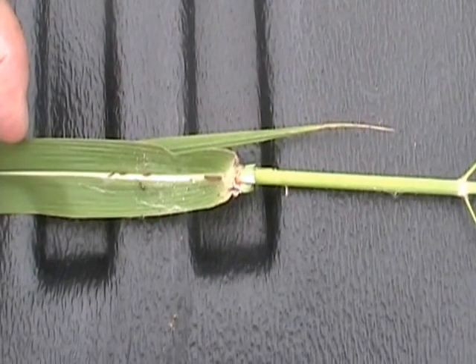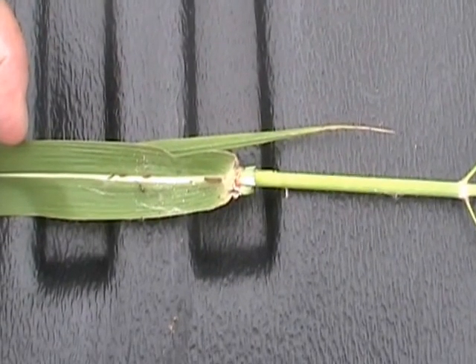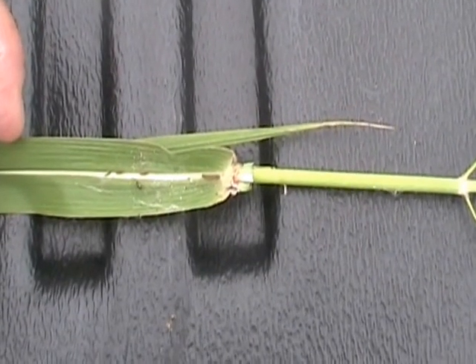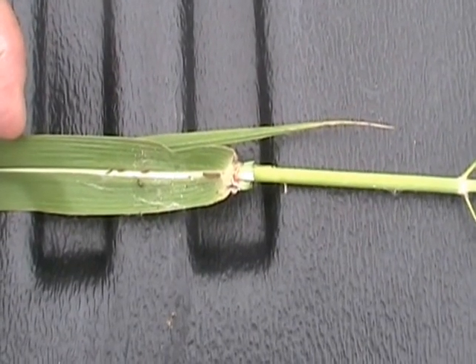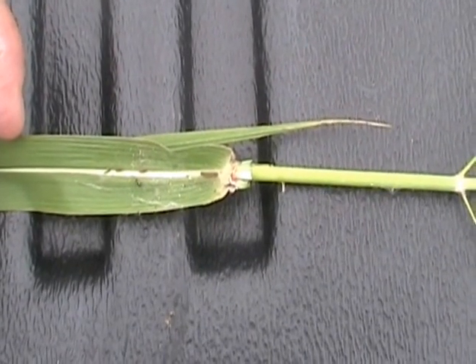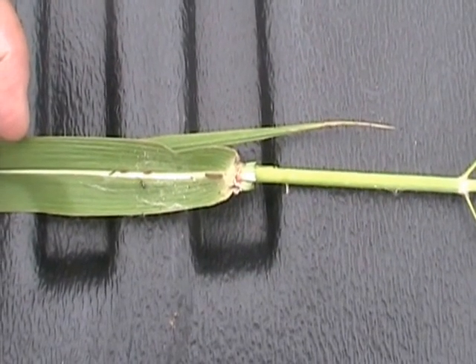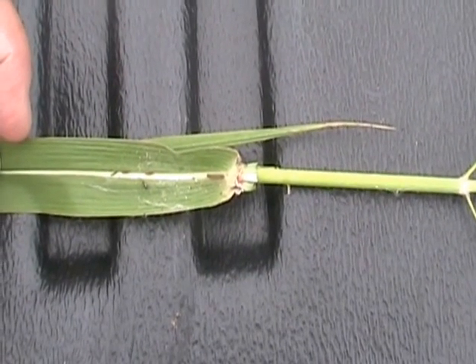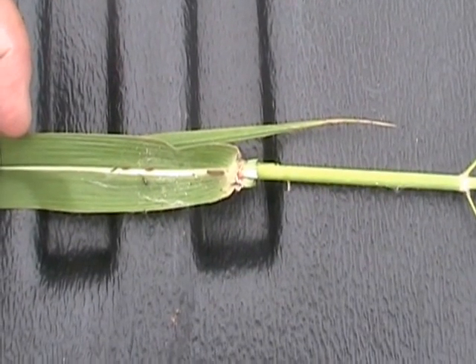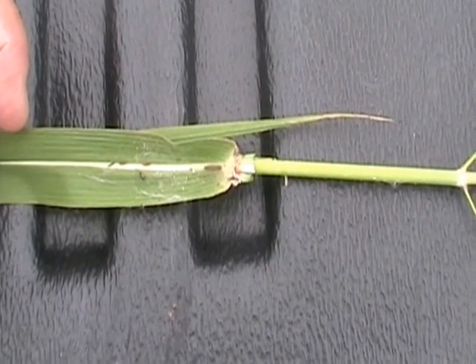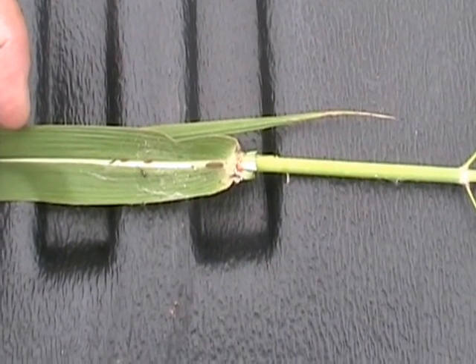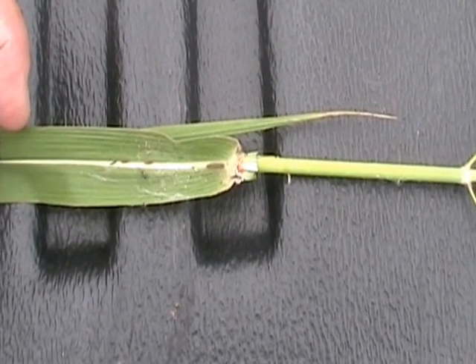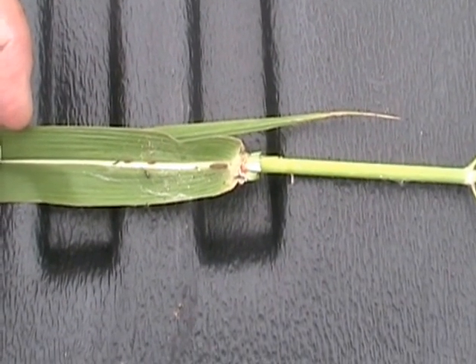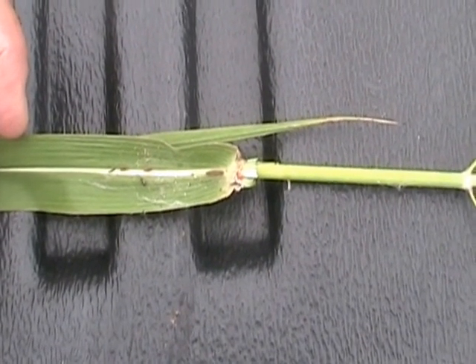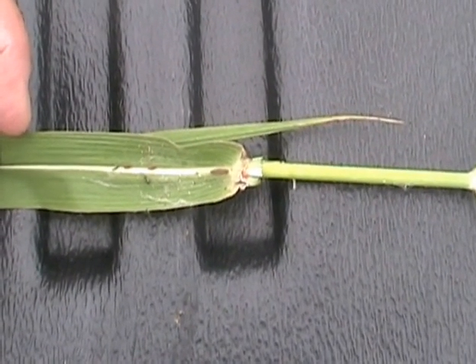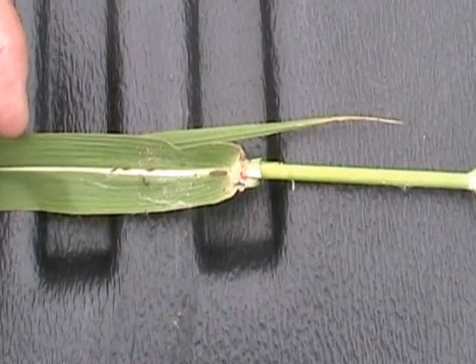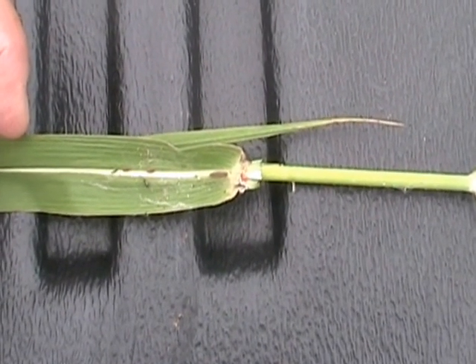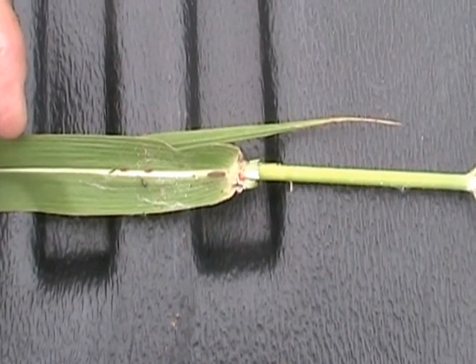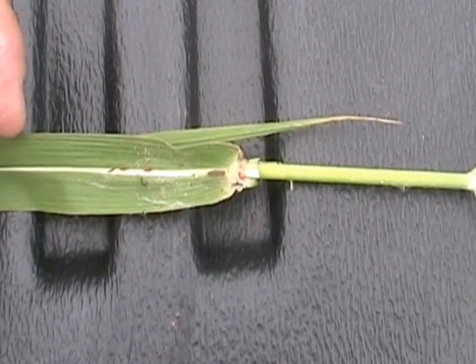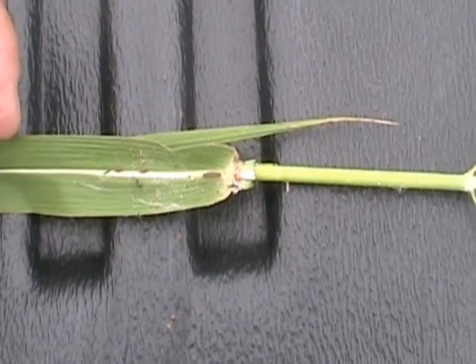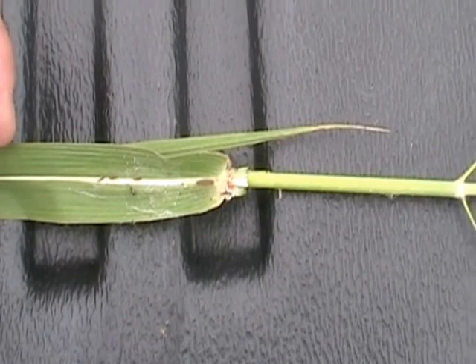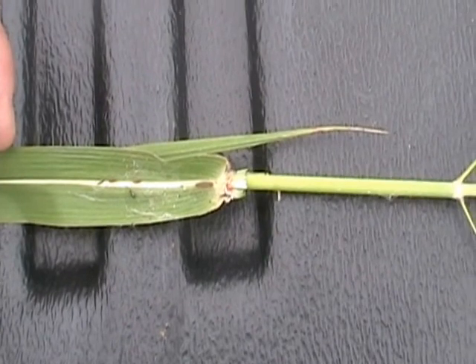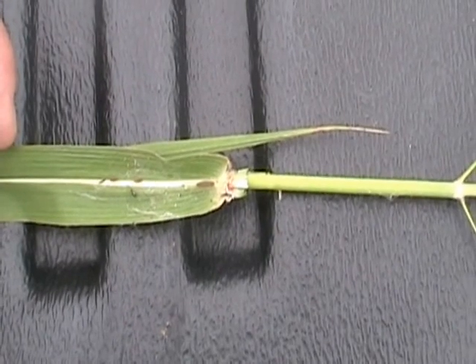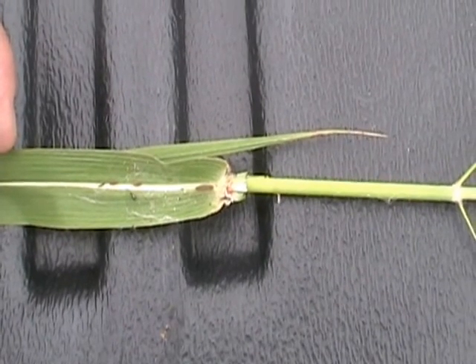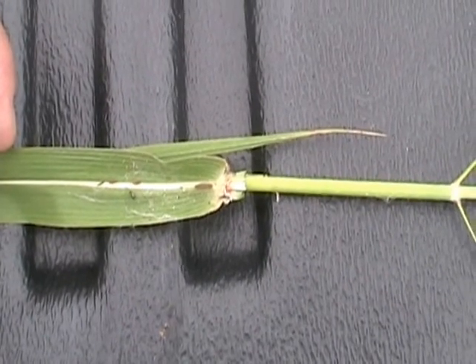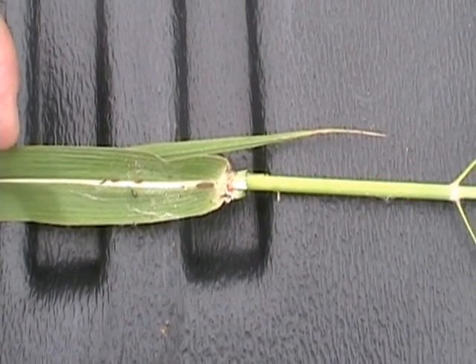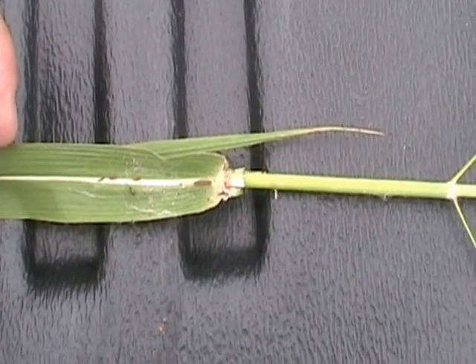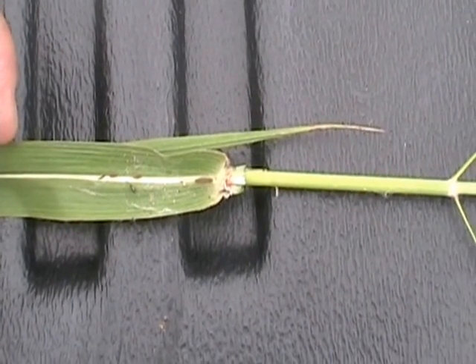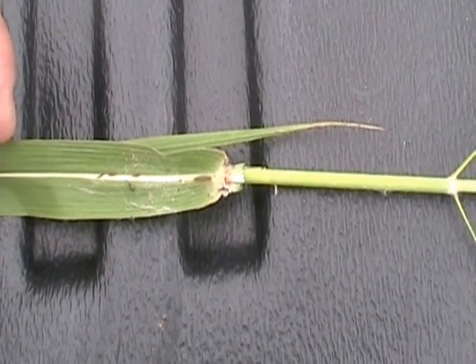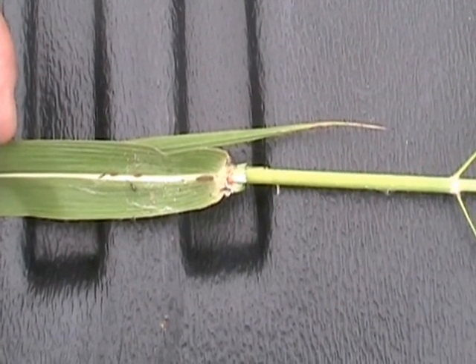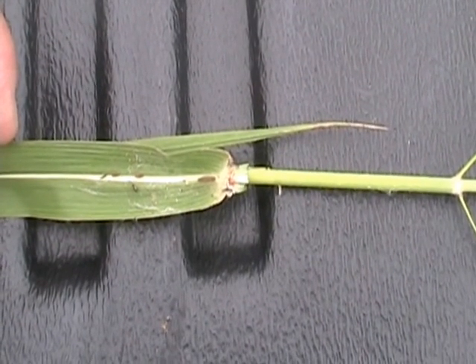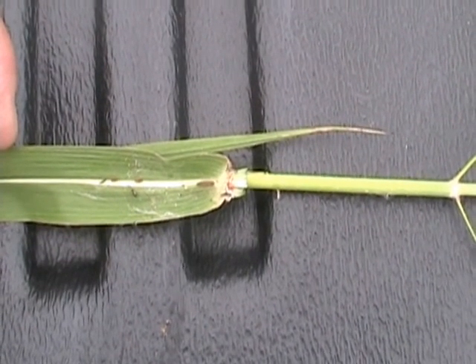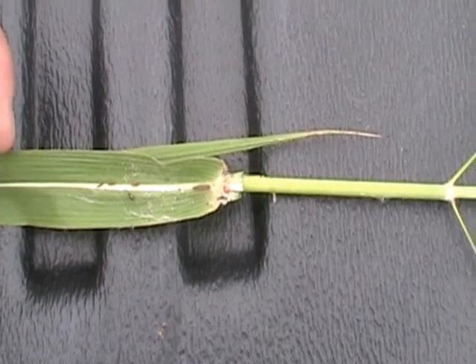The point where the blade joins the sheath on the leaf, there's a little bit of a ligule there — a membranous ligule.